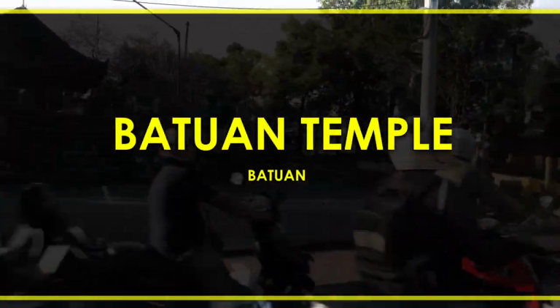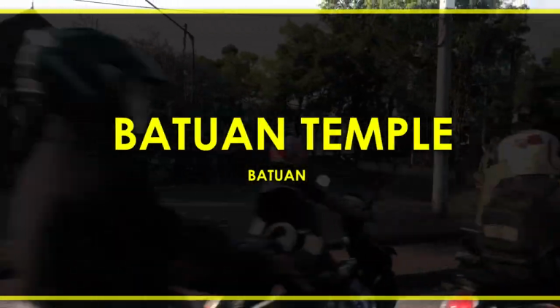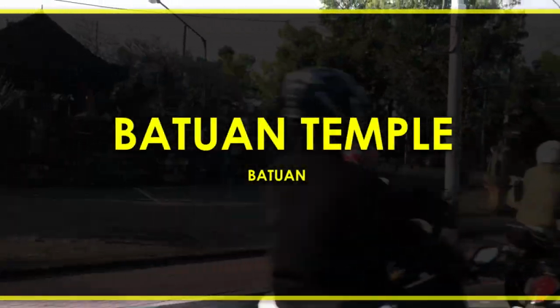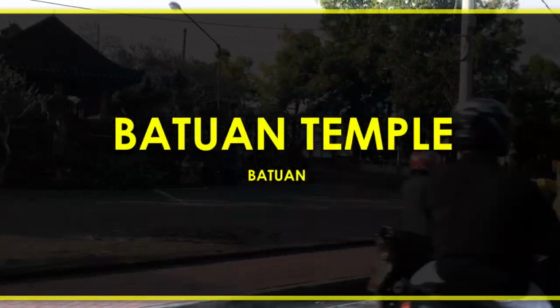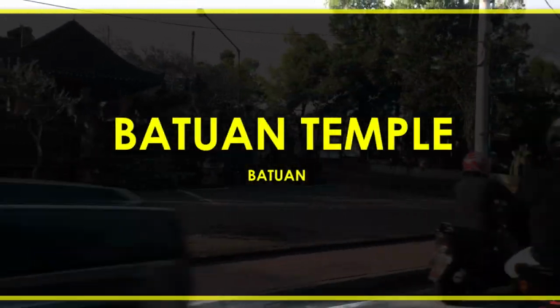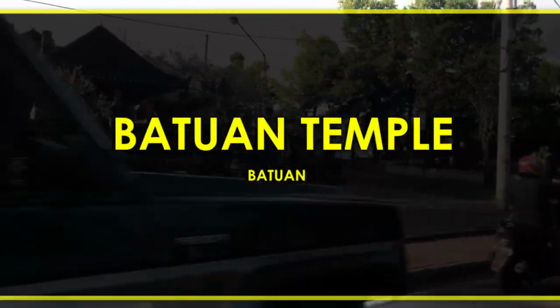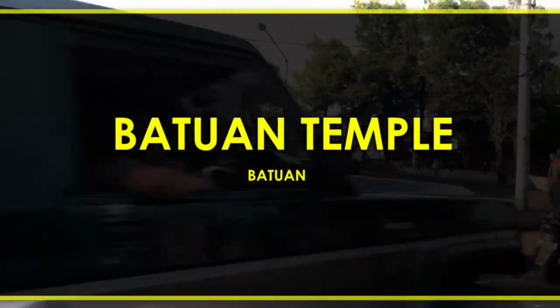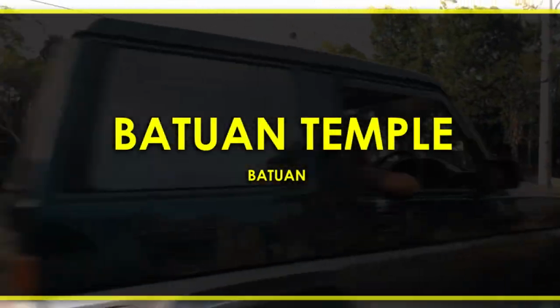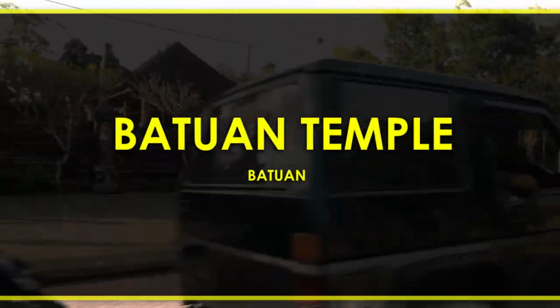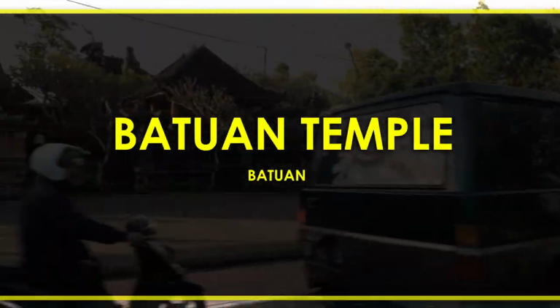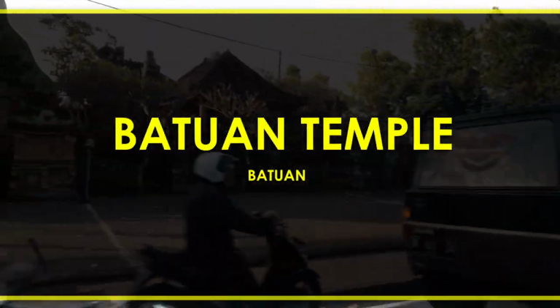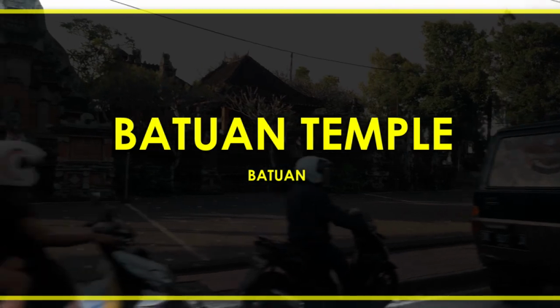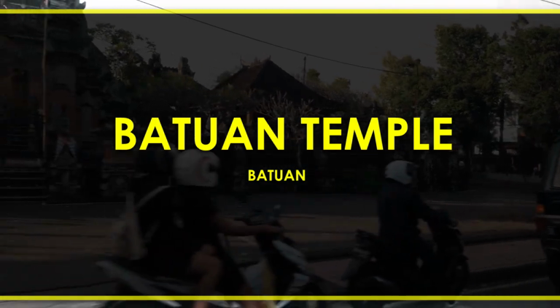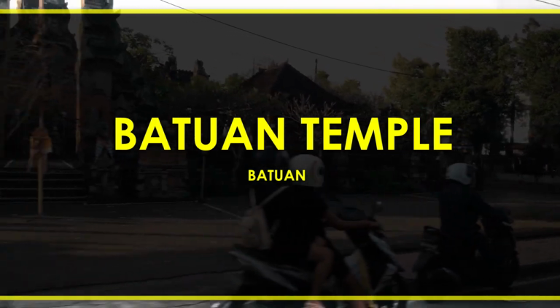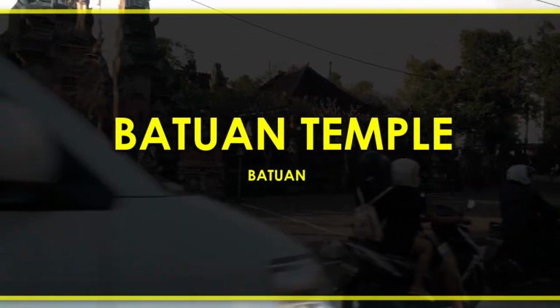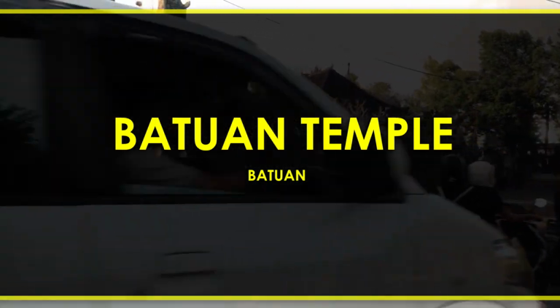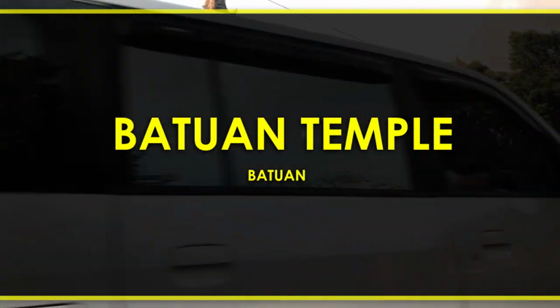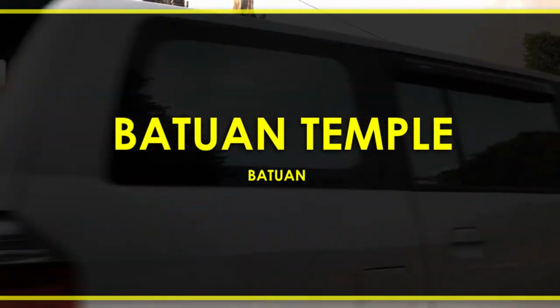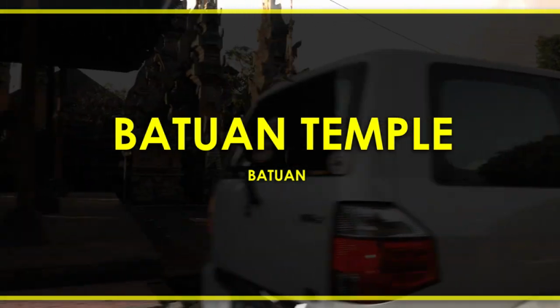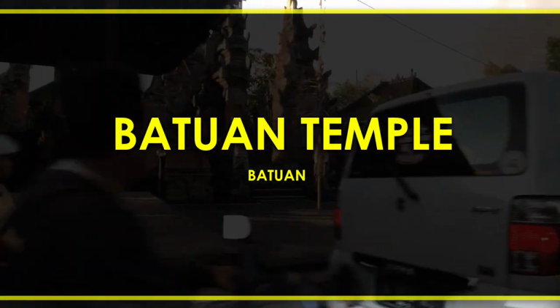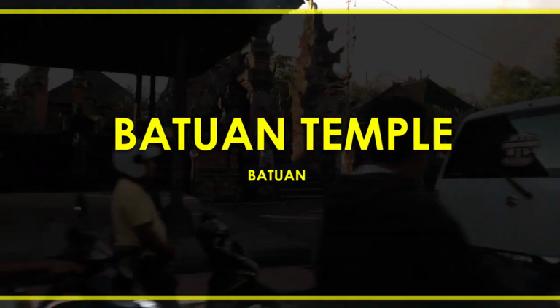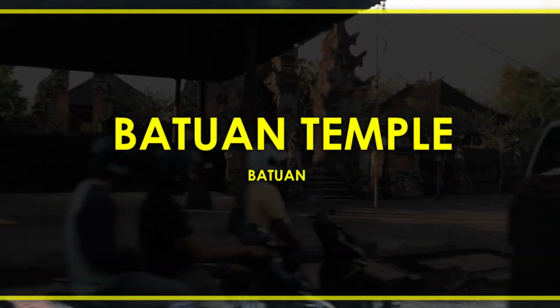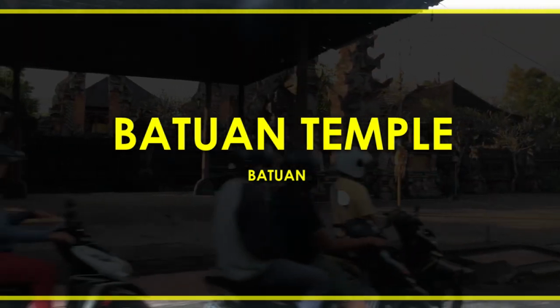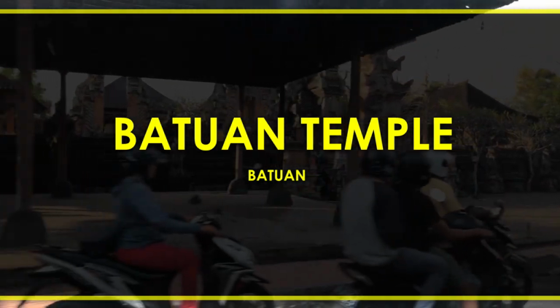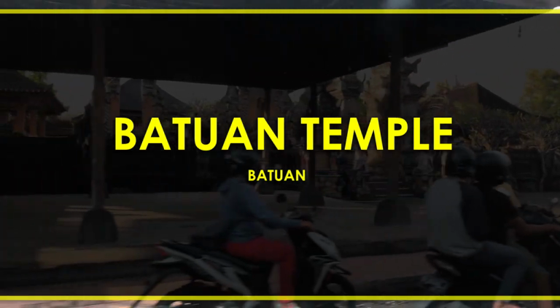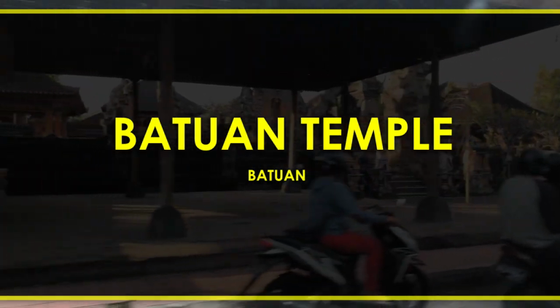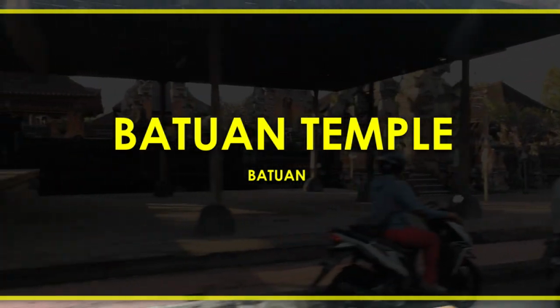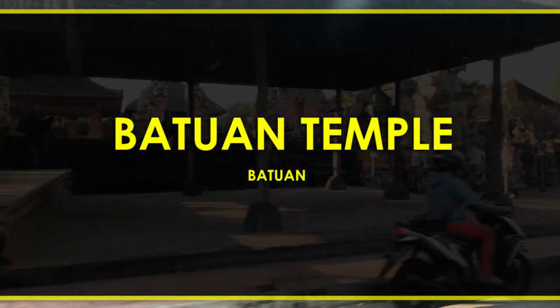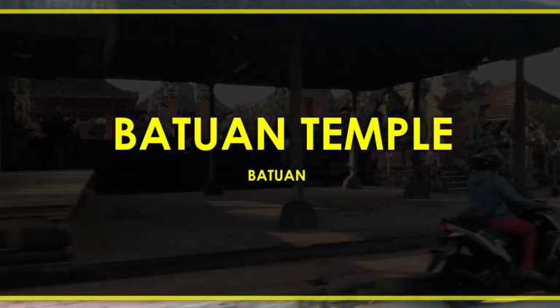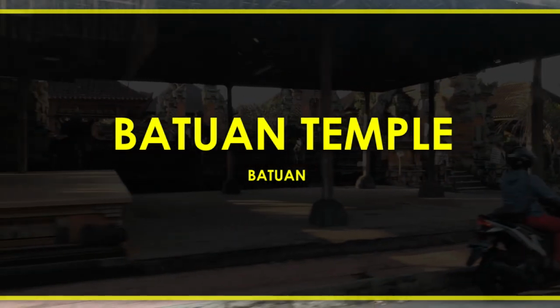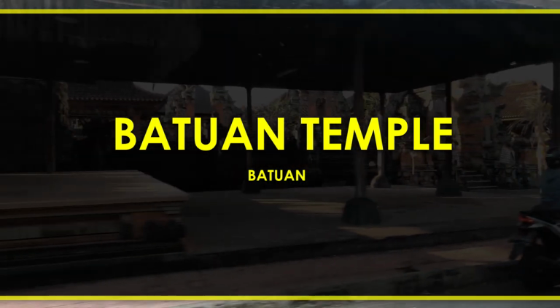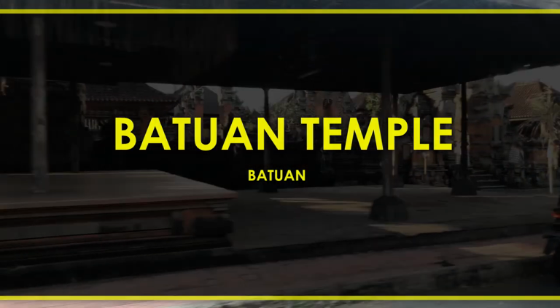This is one of my favorite places to take photos of temple sculptures. There are tons of intricate scenes and figures to see here.